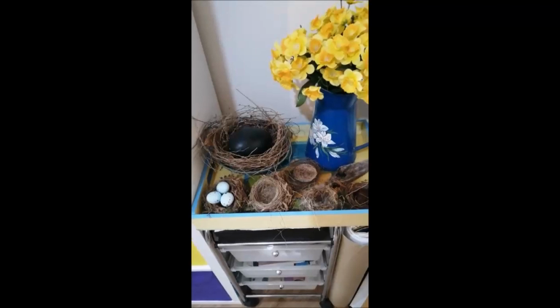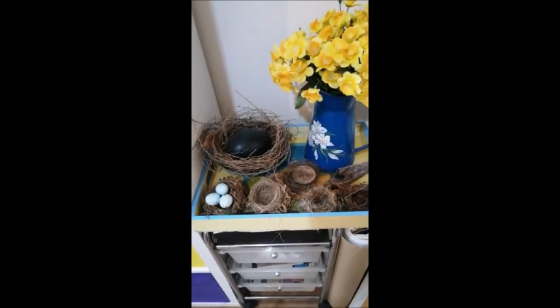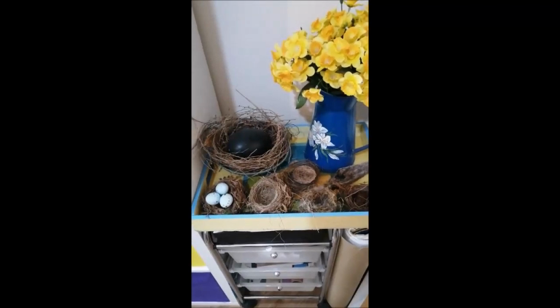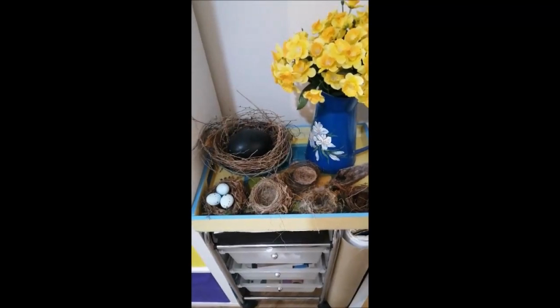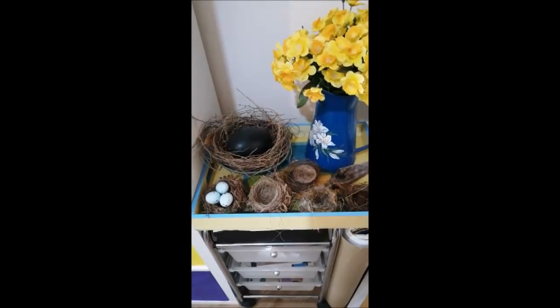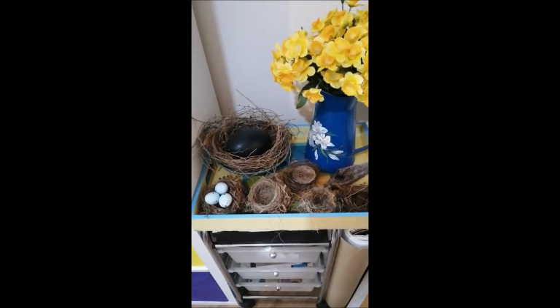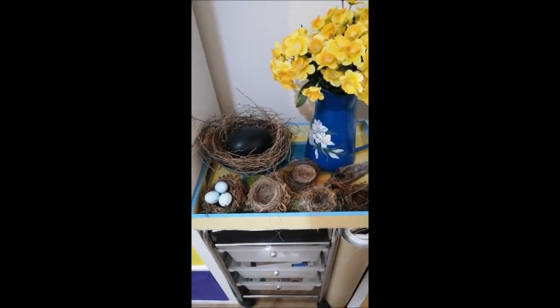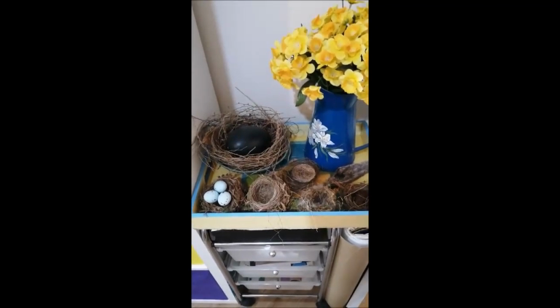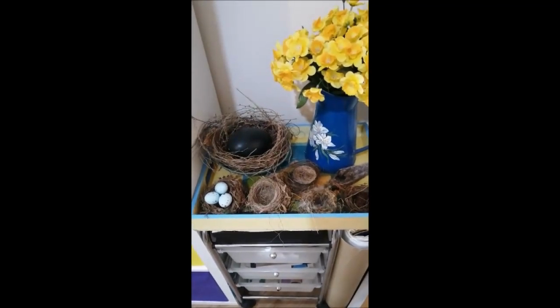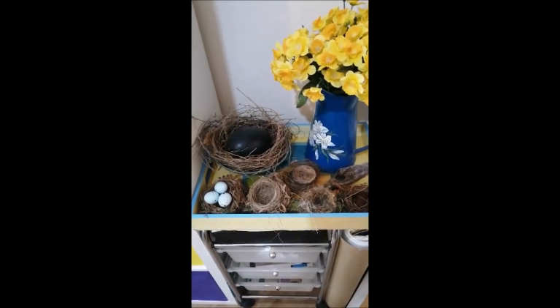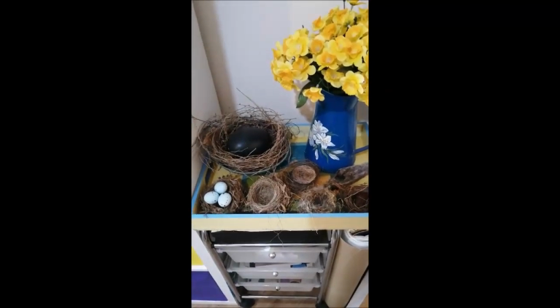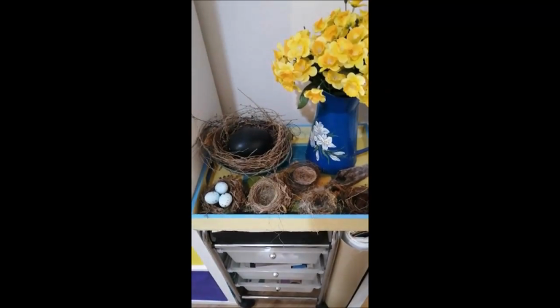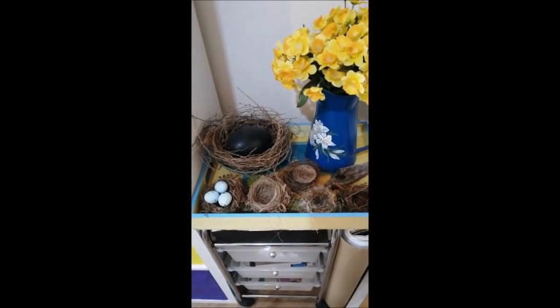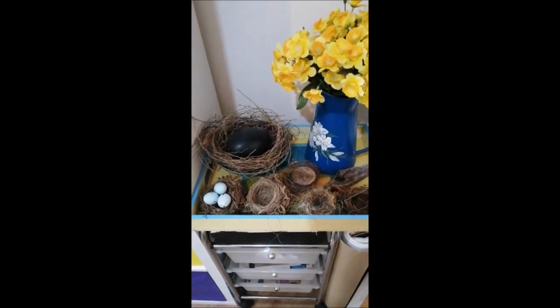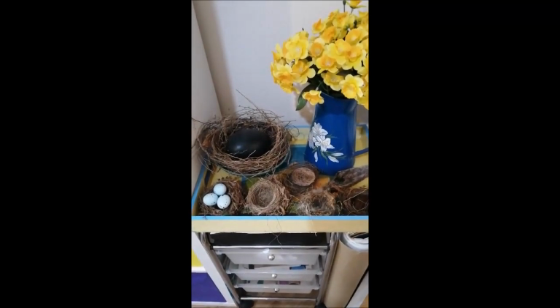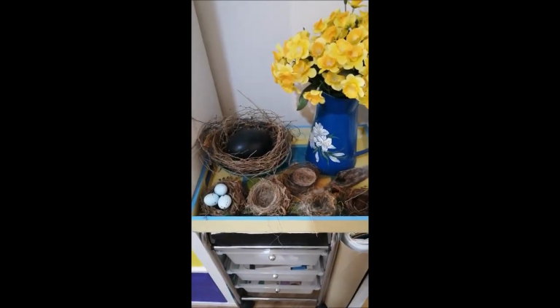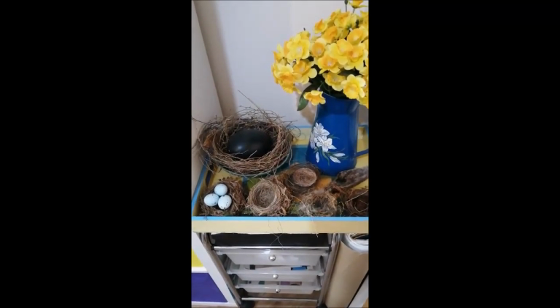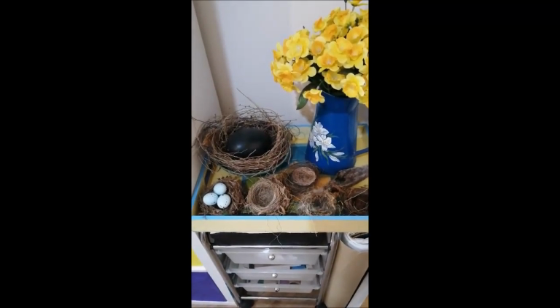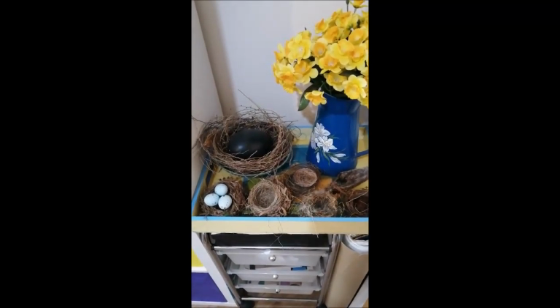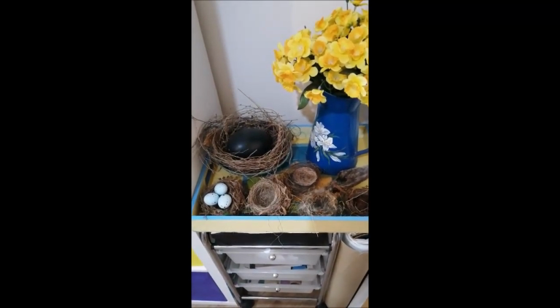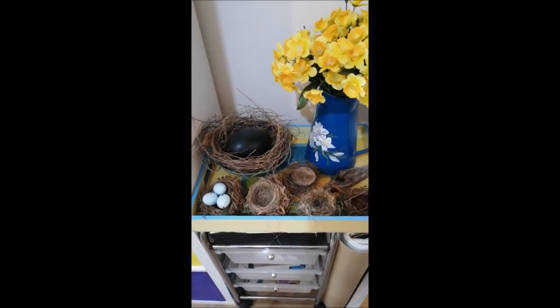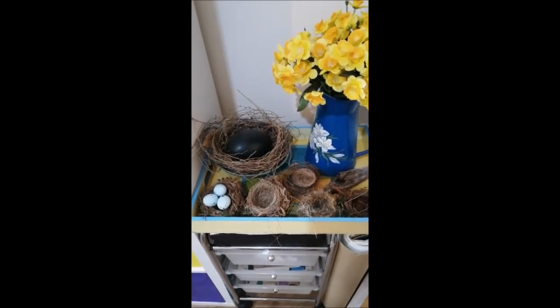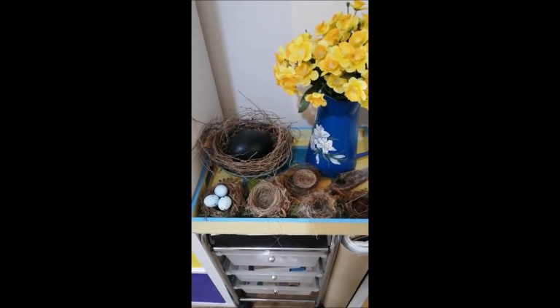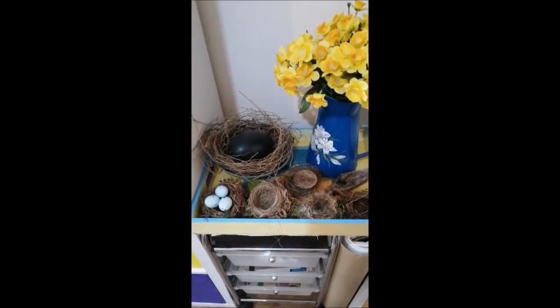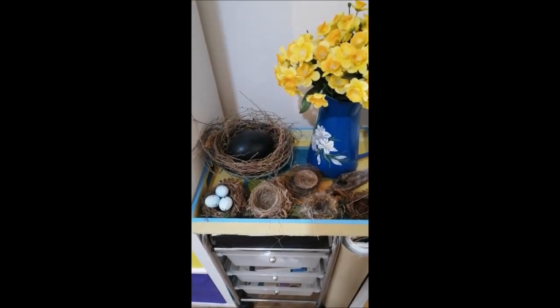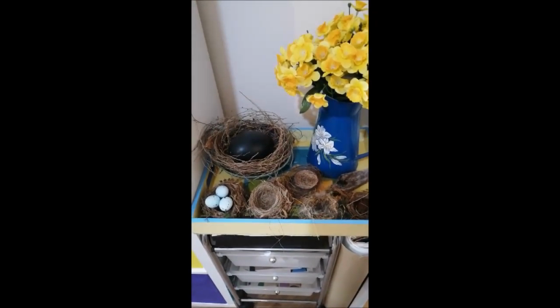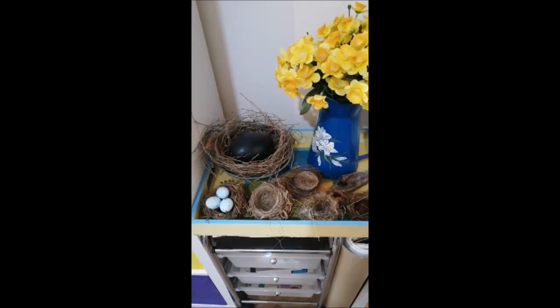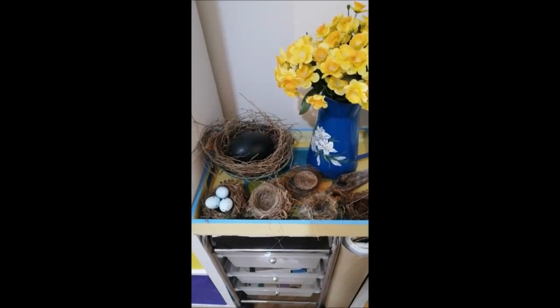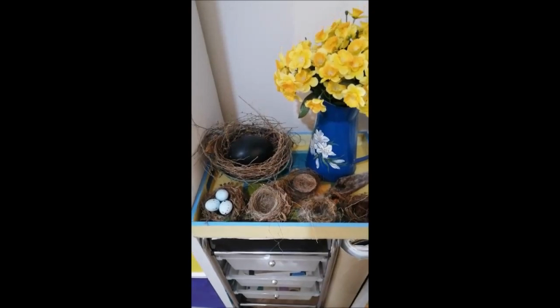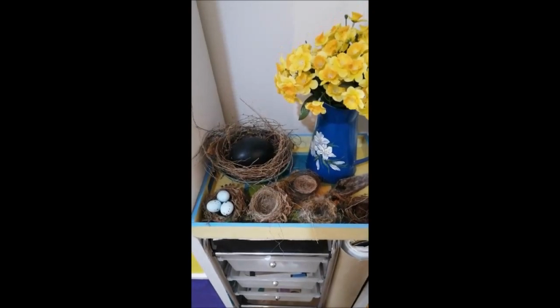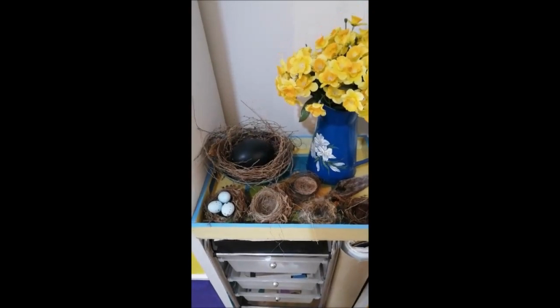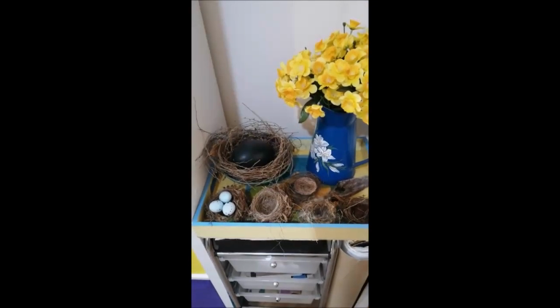All of which were found abandoned lying on the ground. None were removed from any trees.